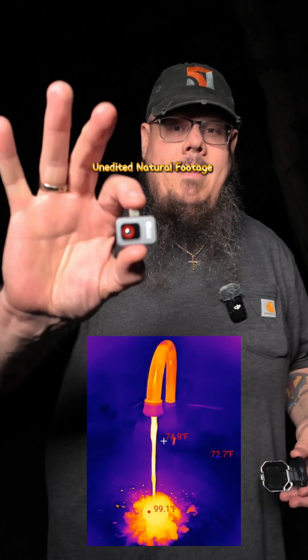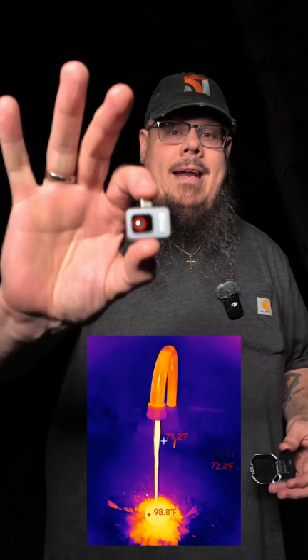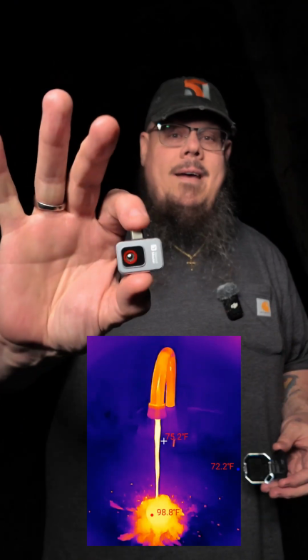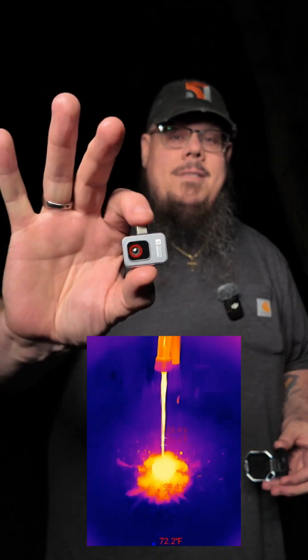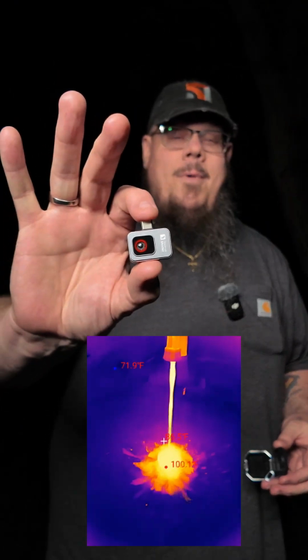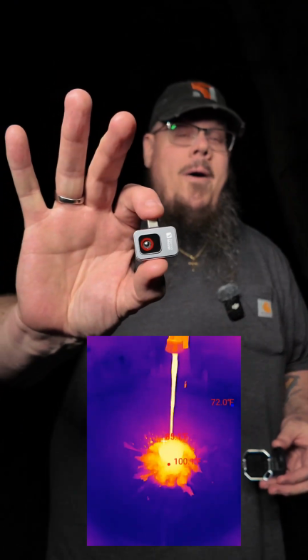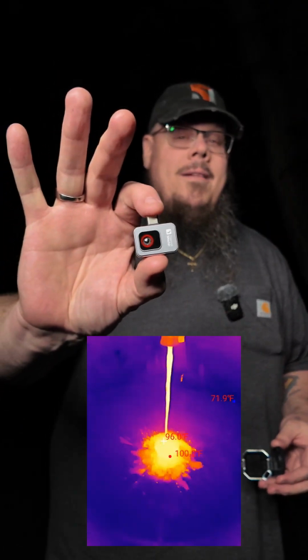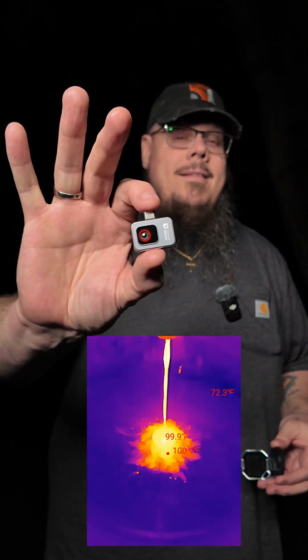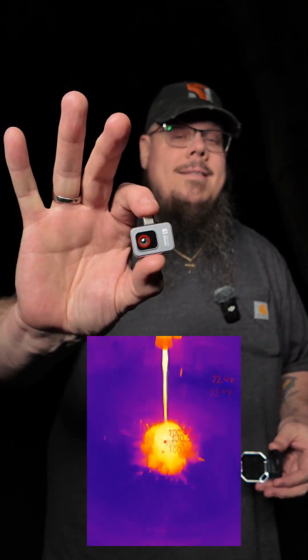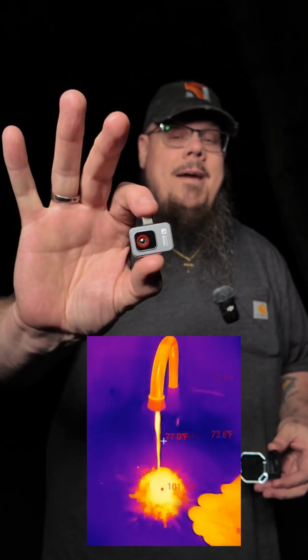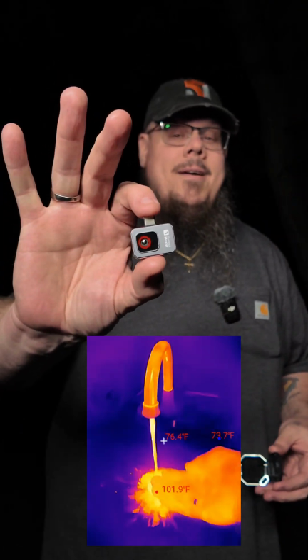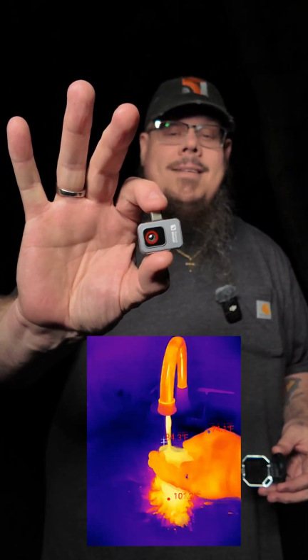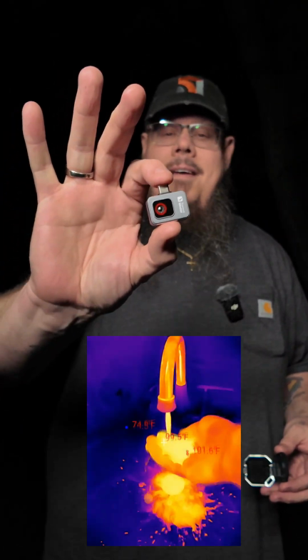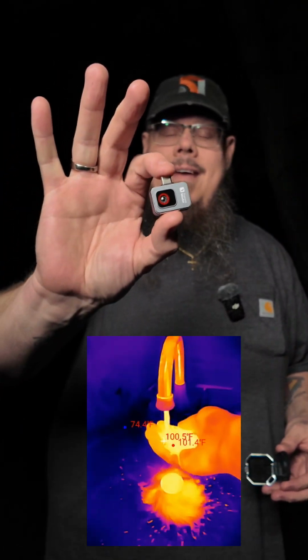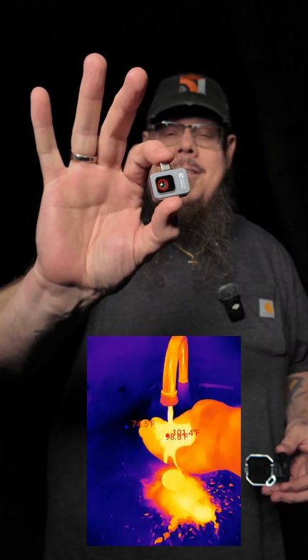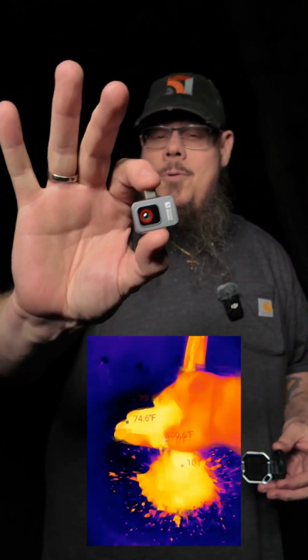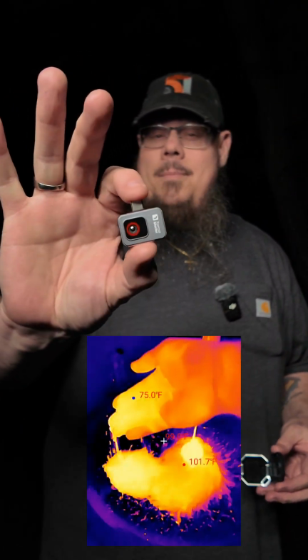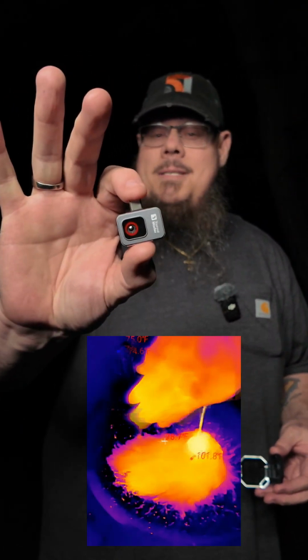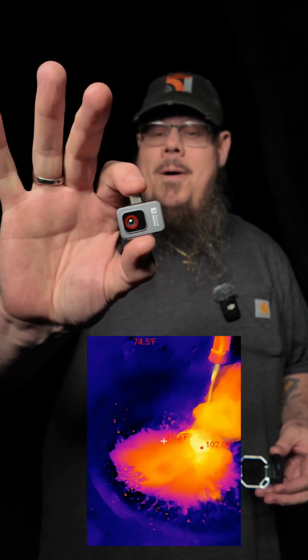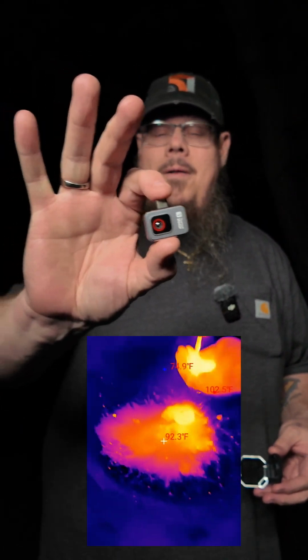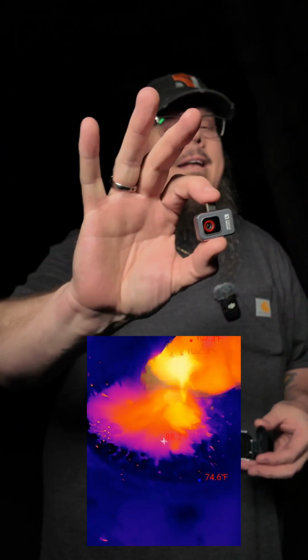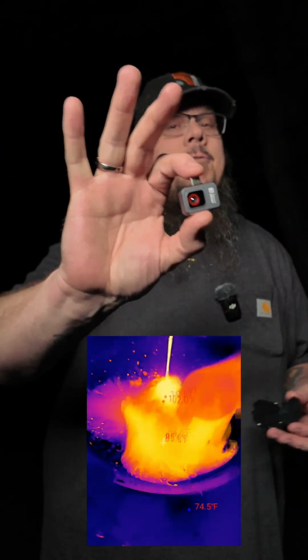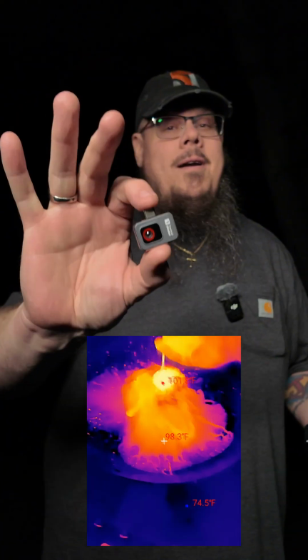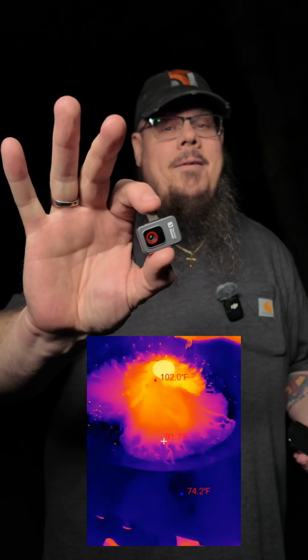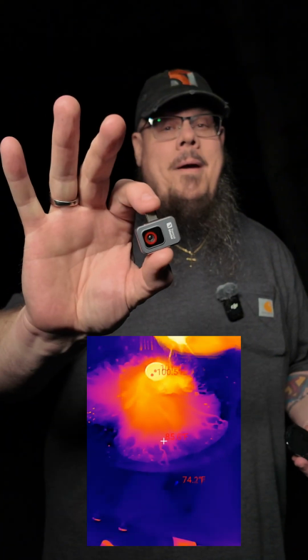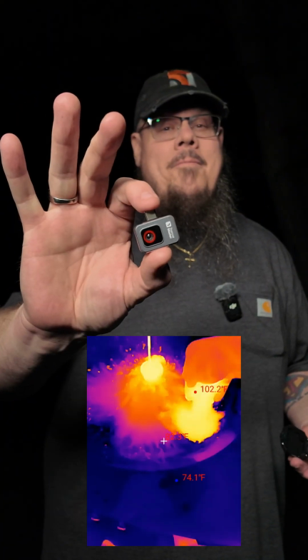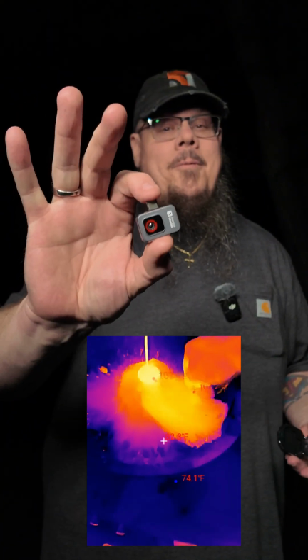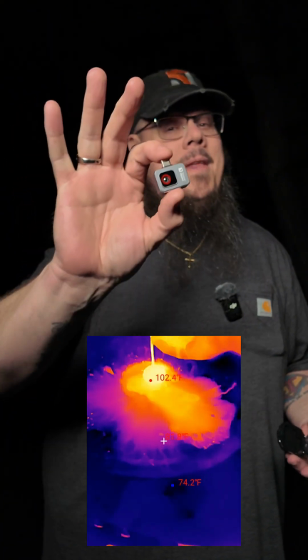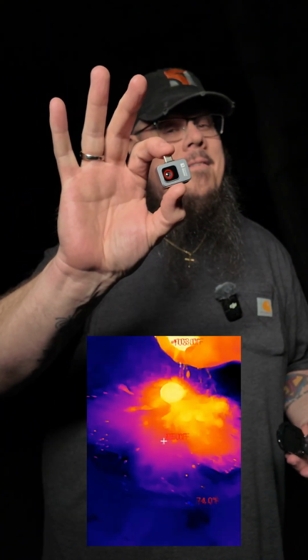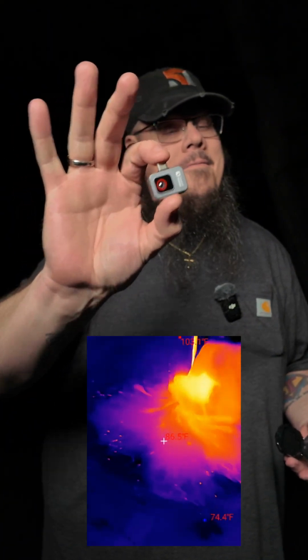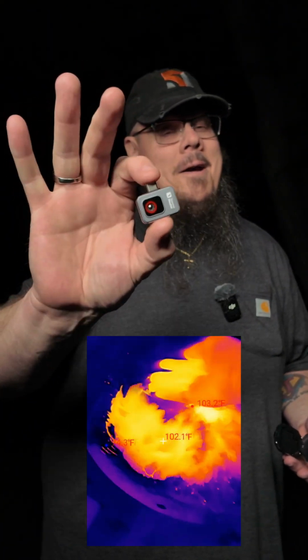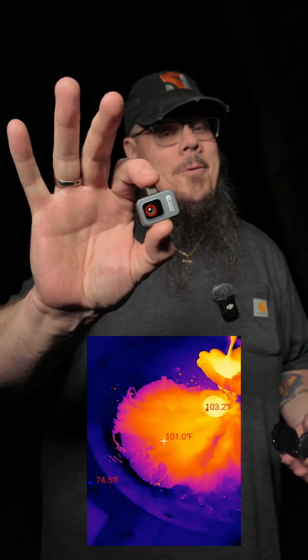That is how small this camera is — extremely small and extraordinarily powerful. Very cool.